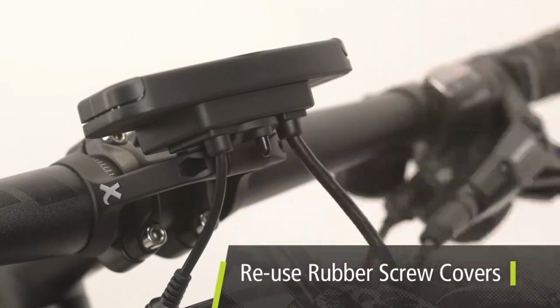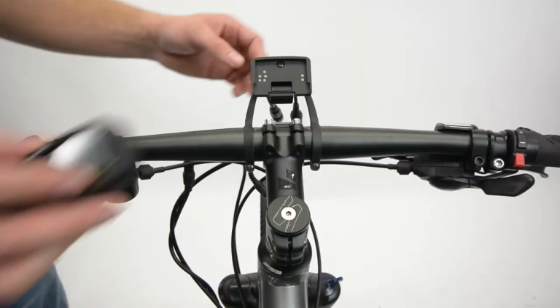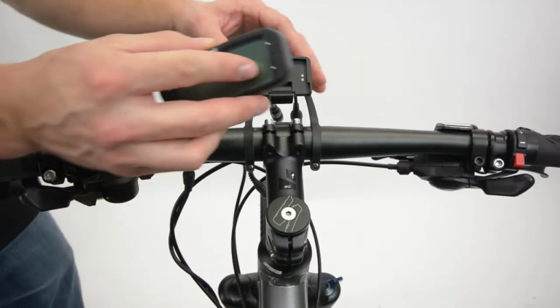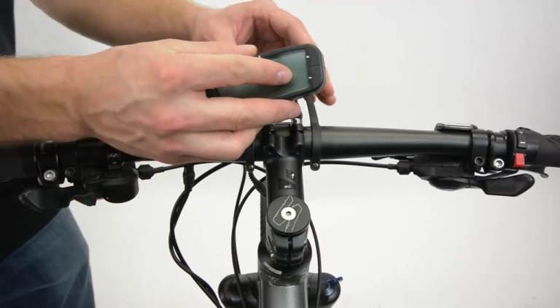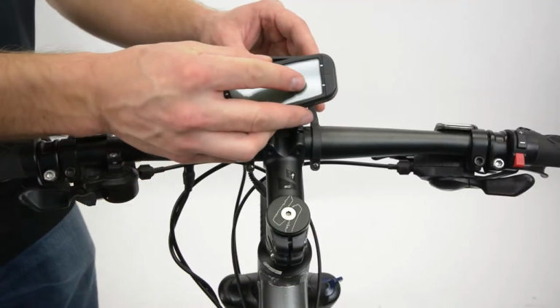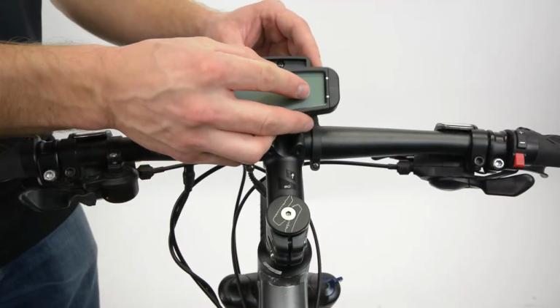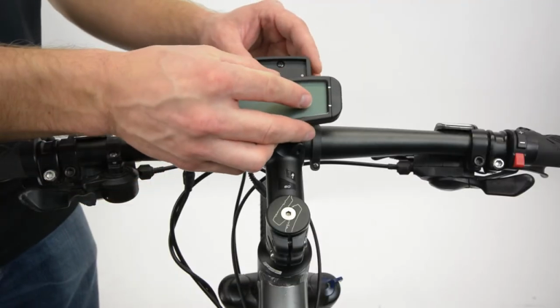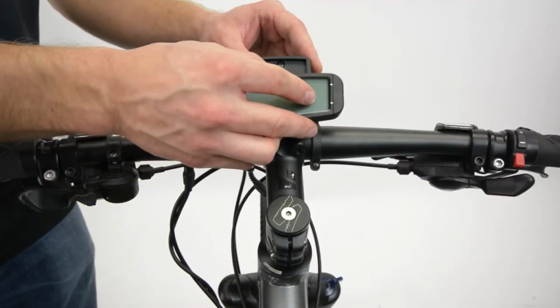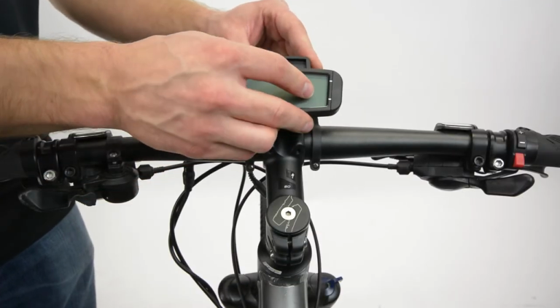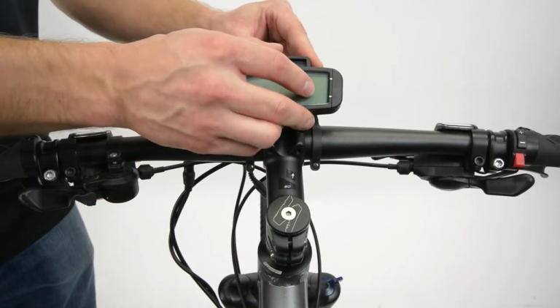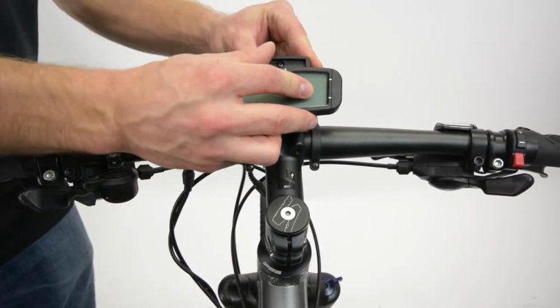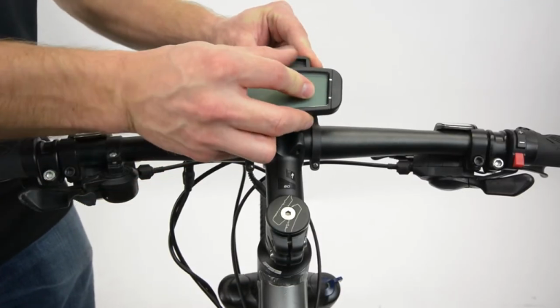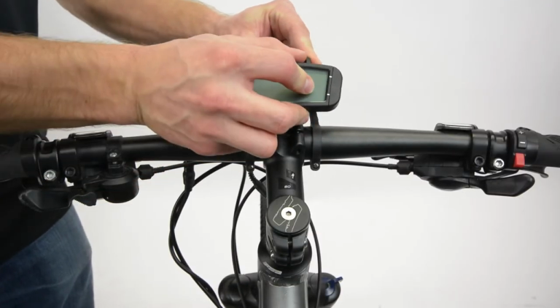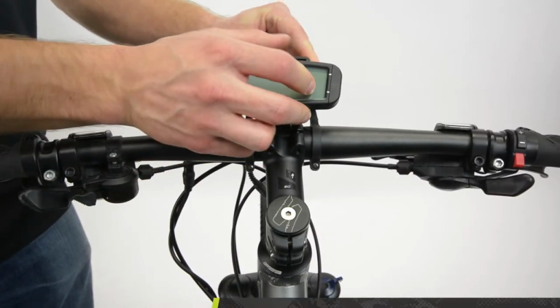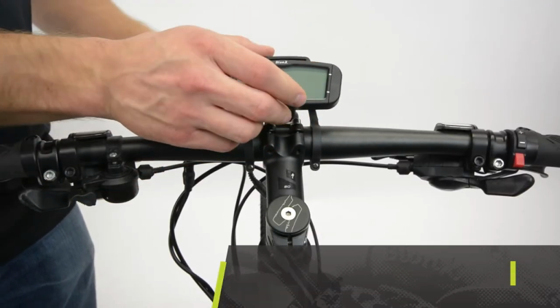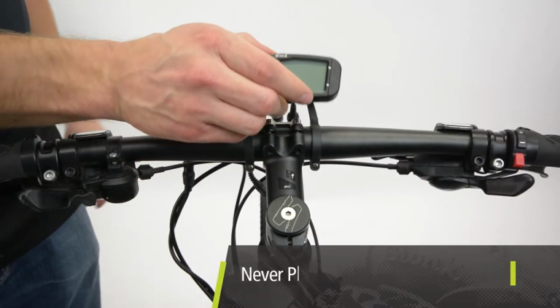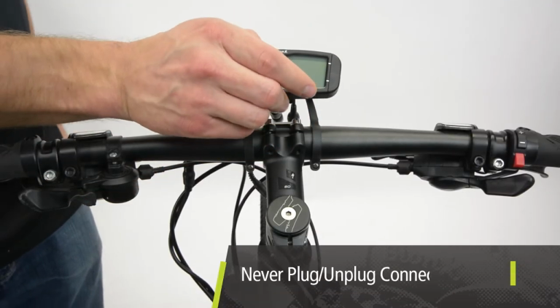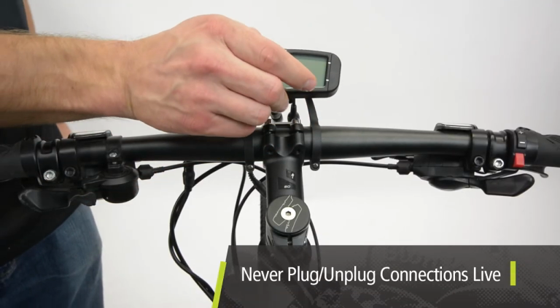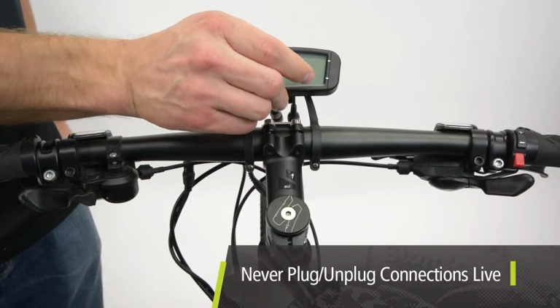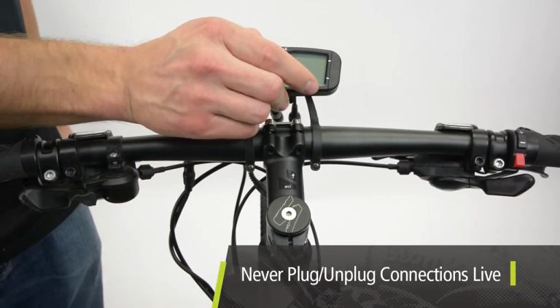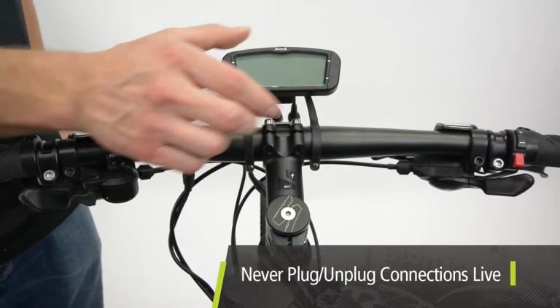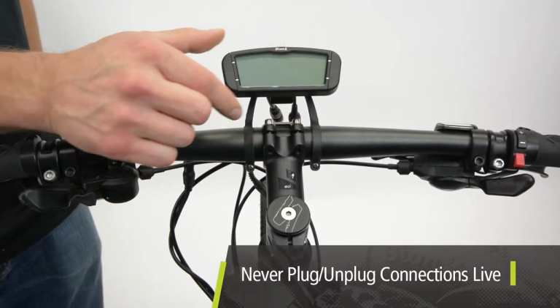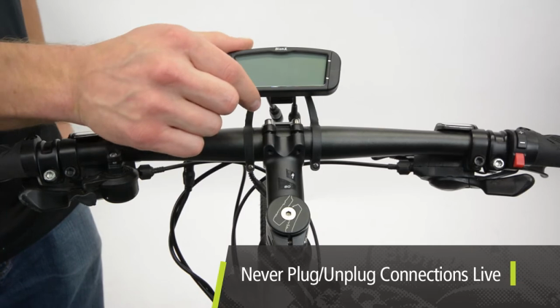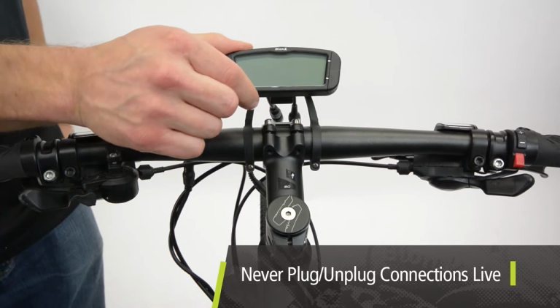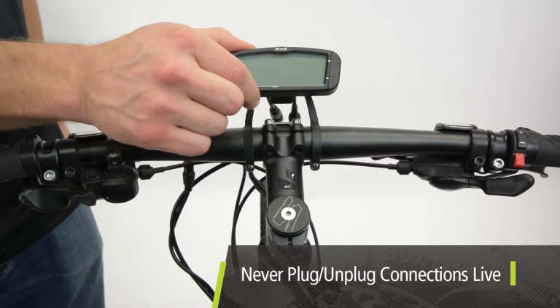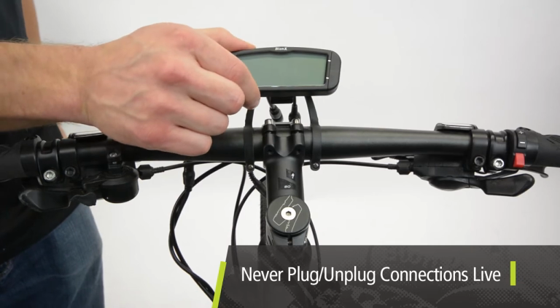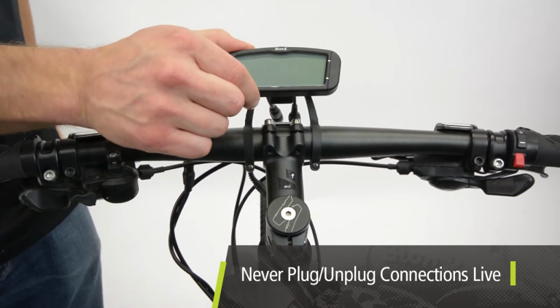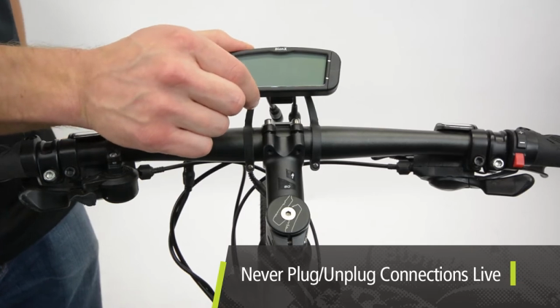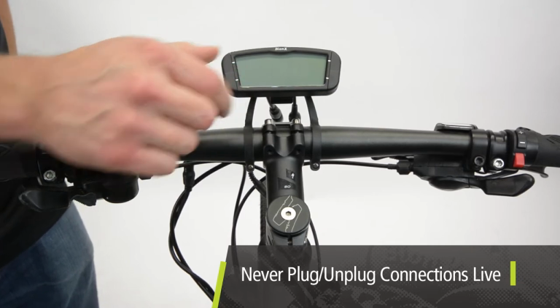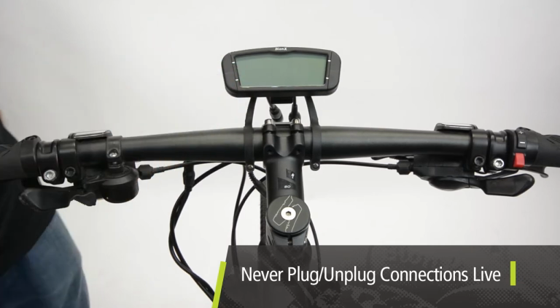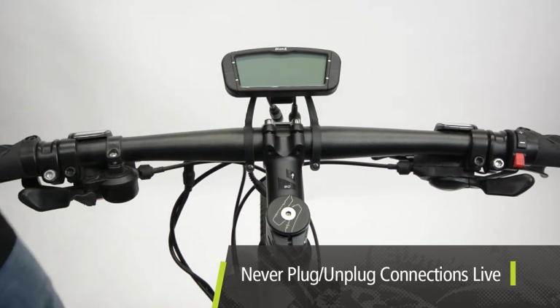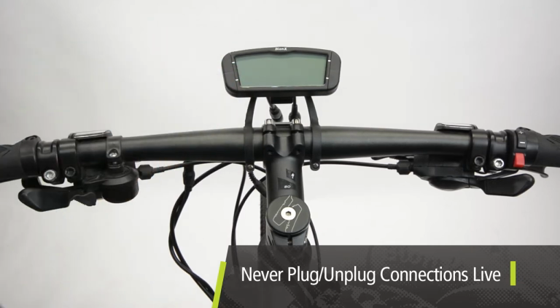Slide the console upwards until a click is heard. Never plug or unplug any part of the system with the system turned on, including the console.